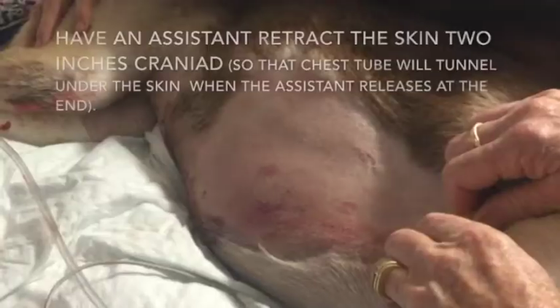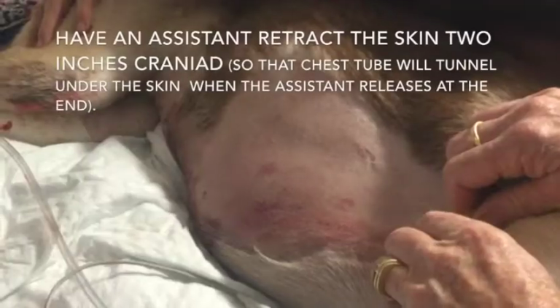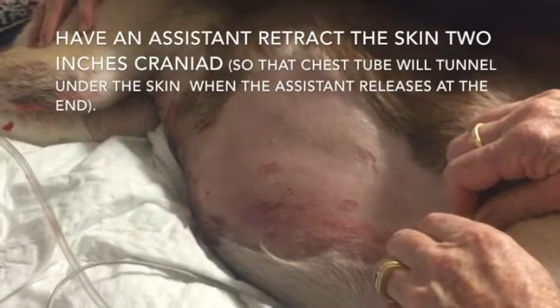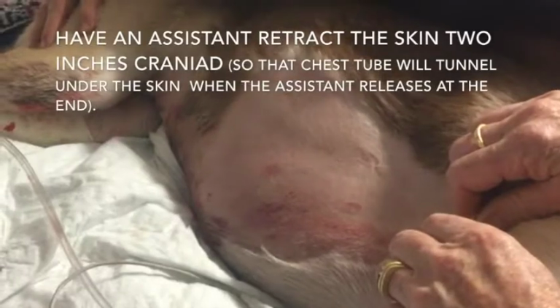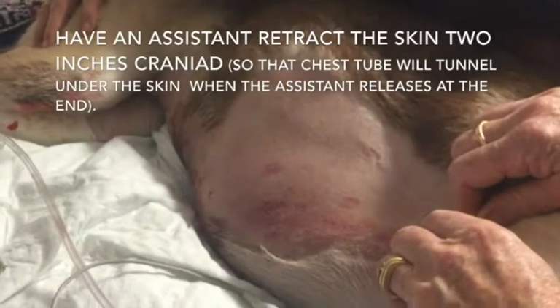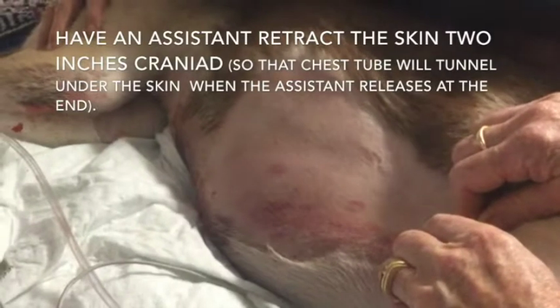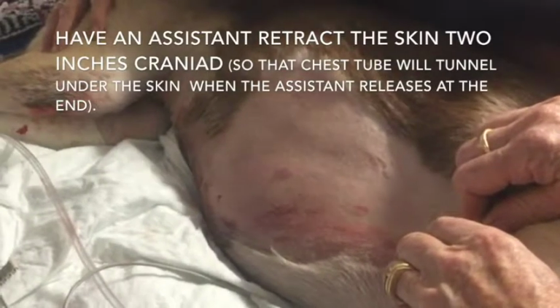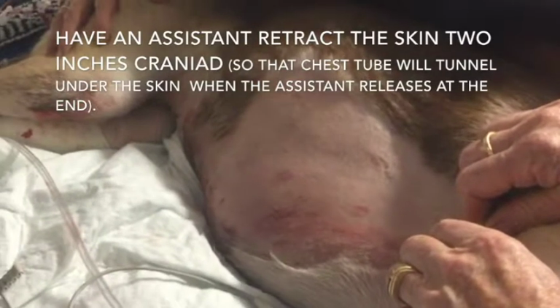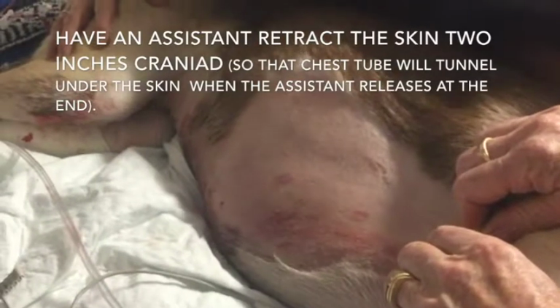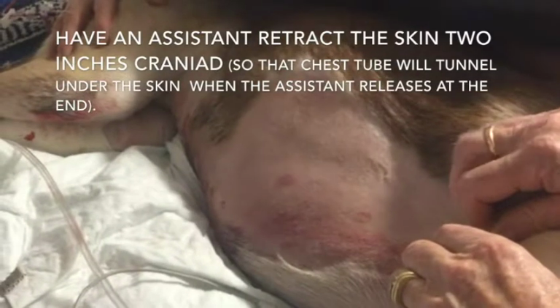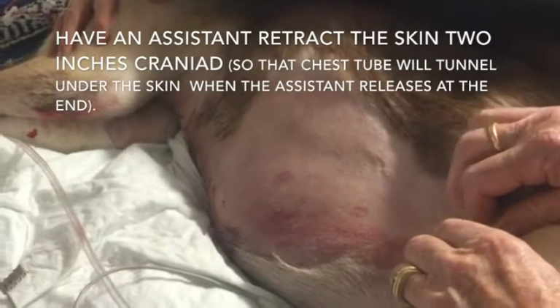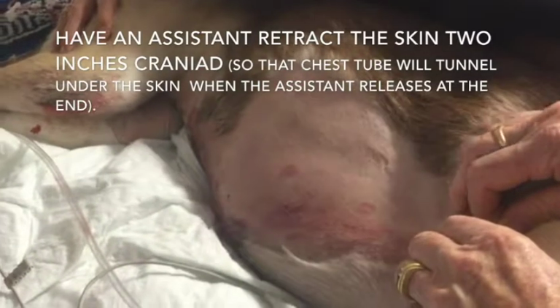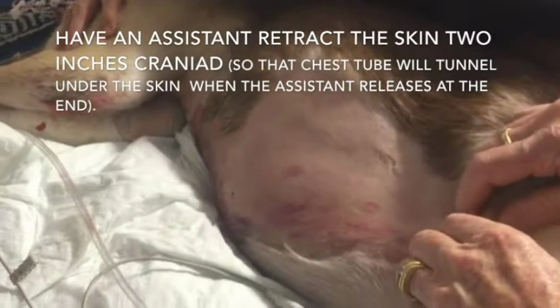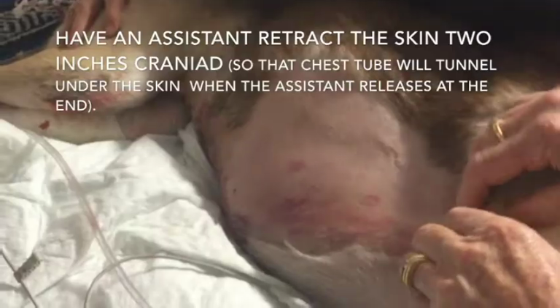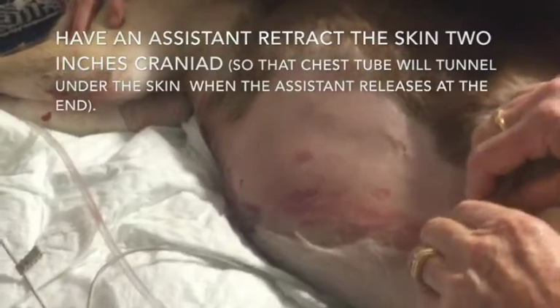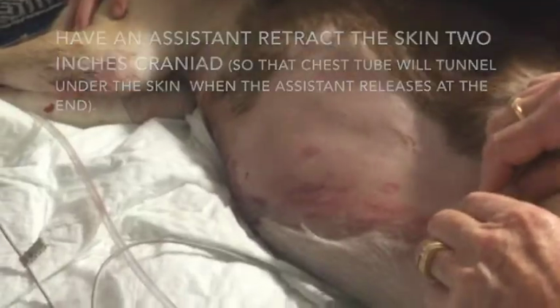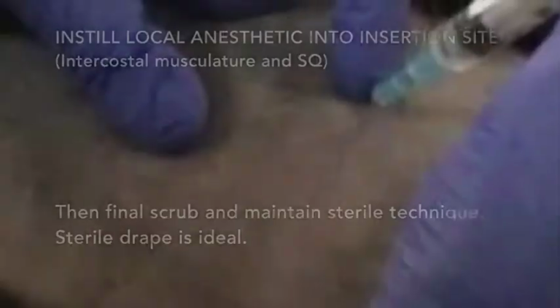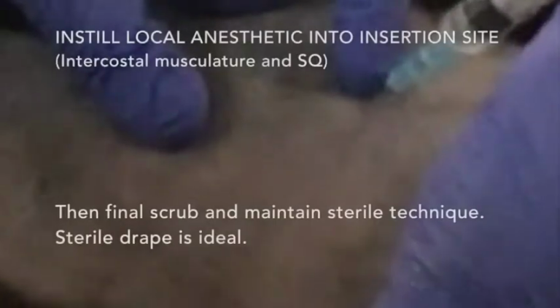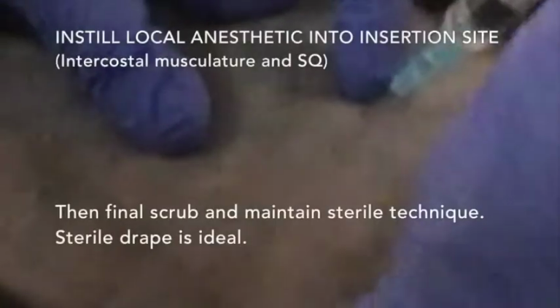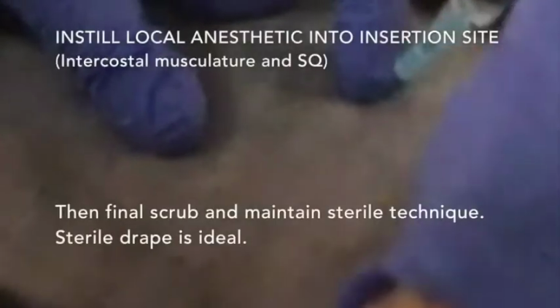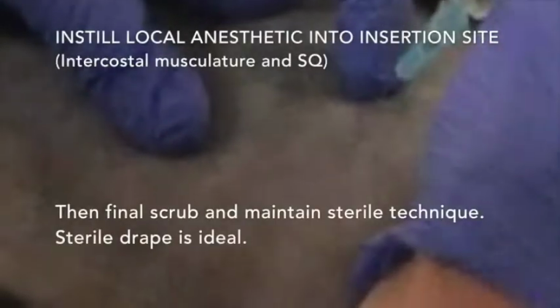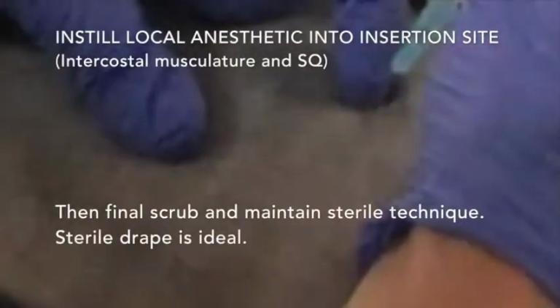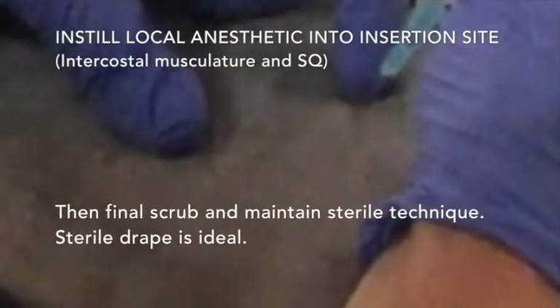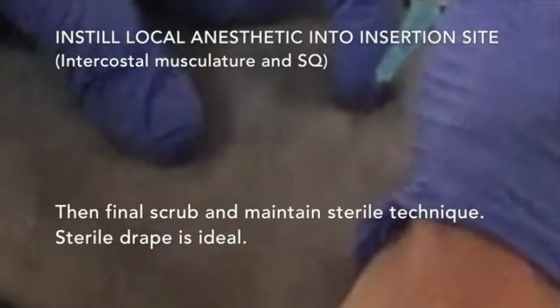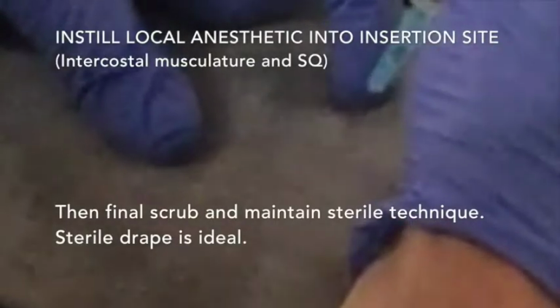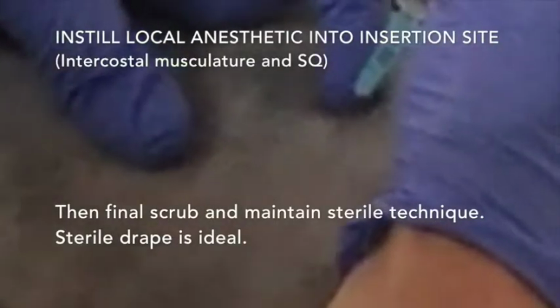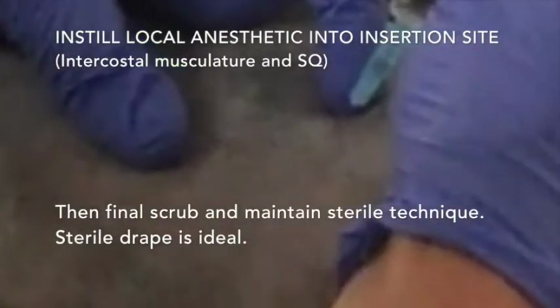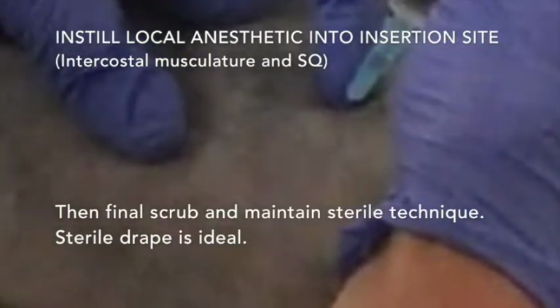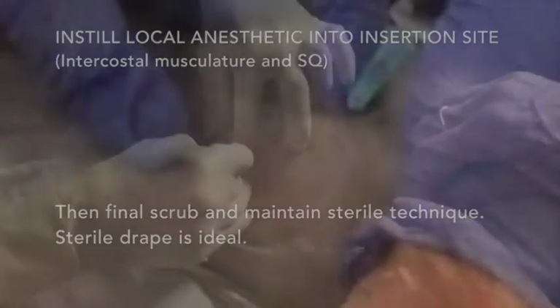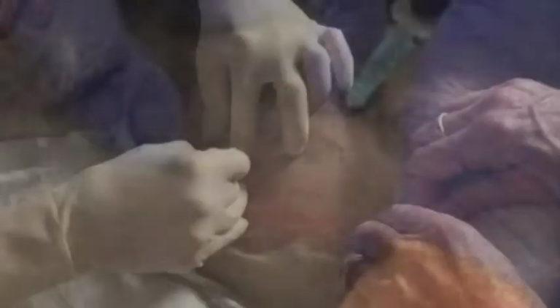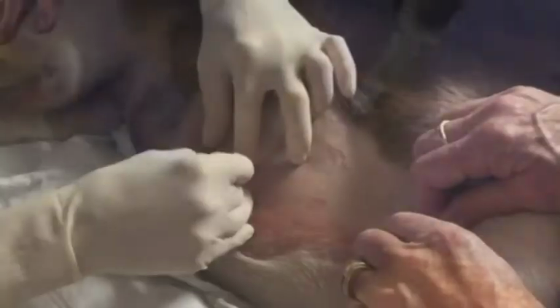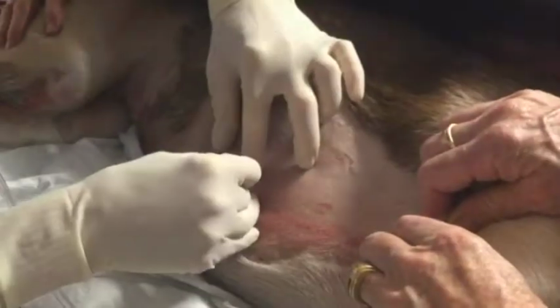Have an assistant retract the skin 2 inches cranially. Then instill local anesthetic. From here you will want to use sterile technique.